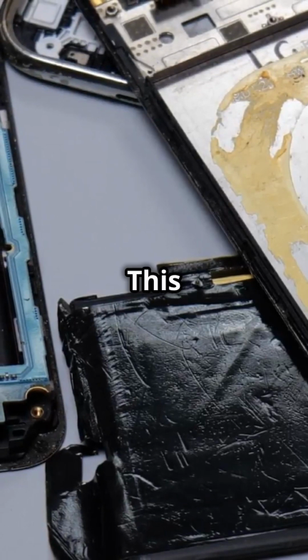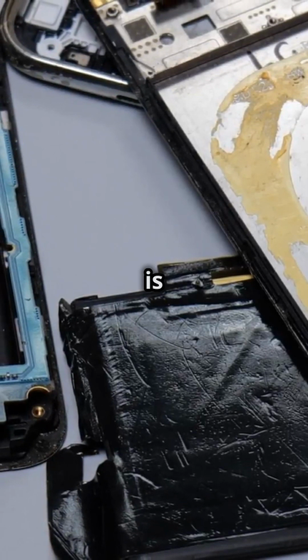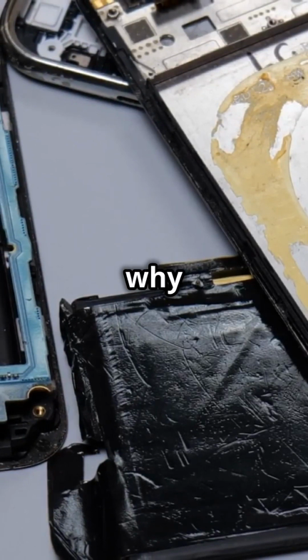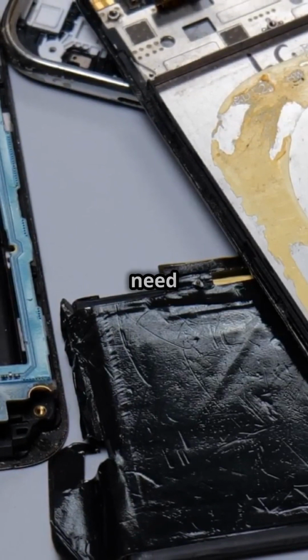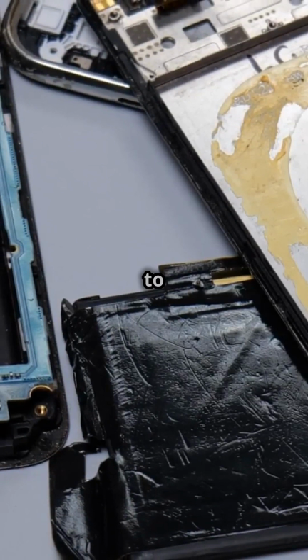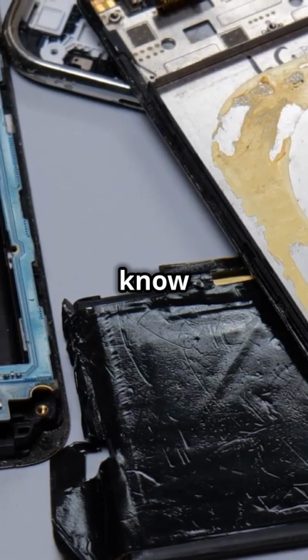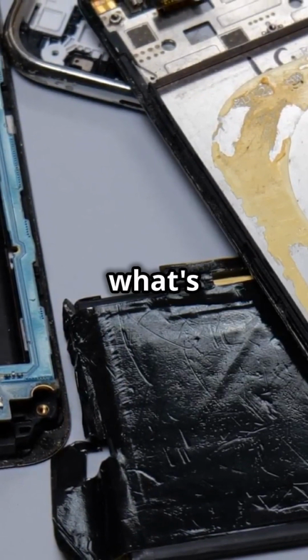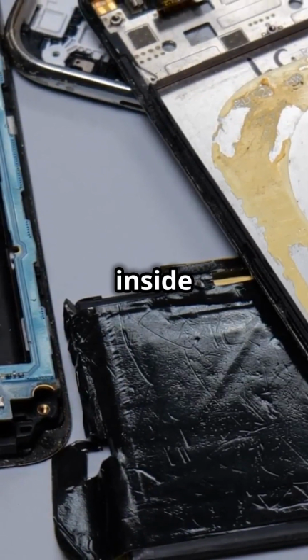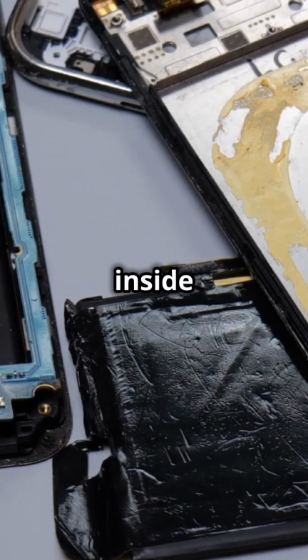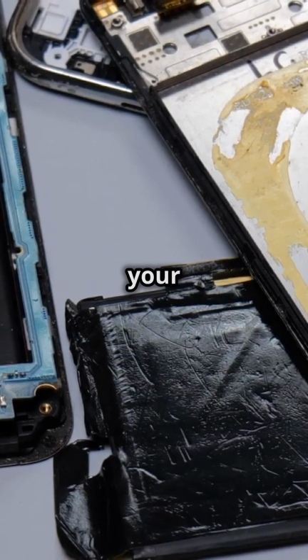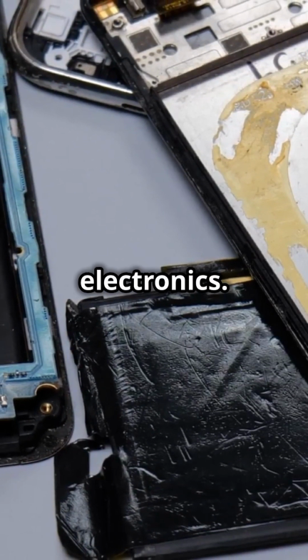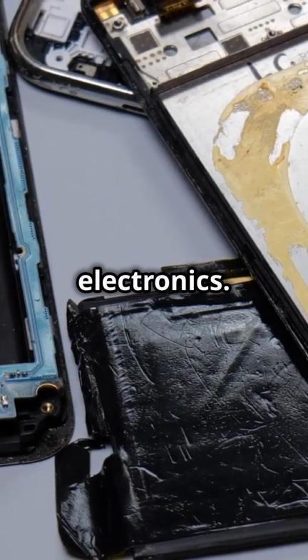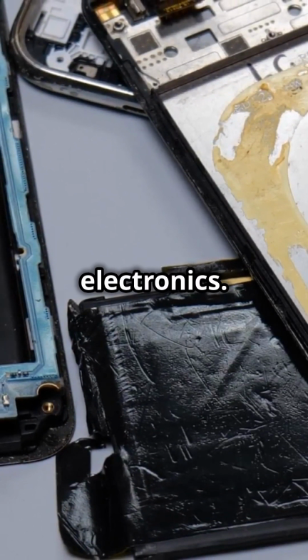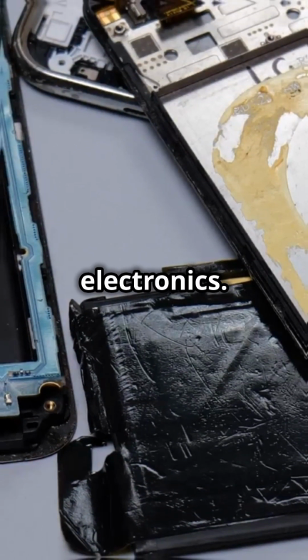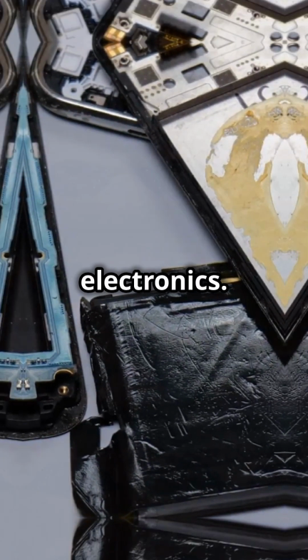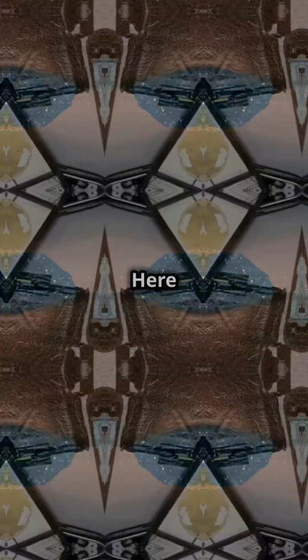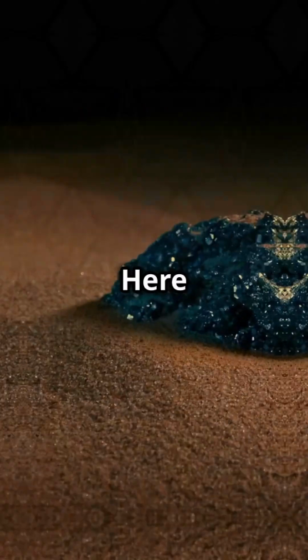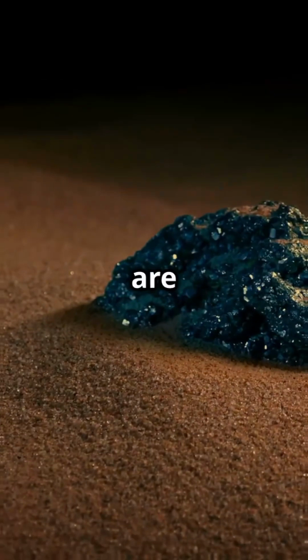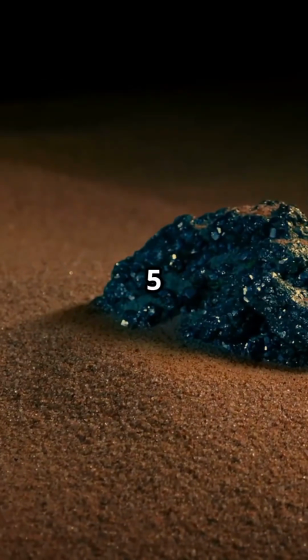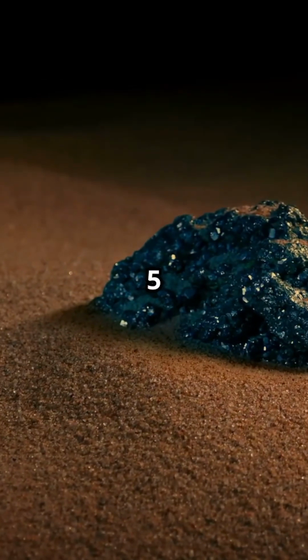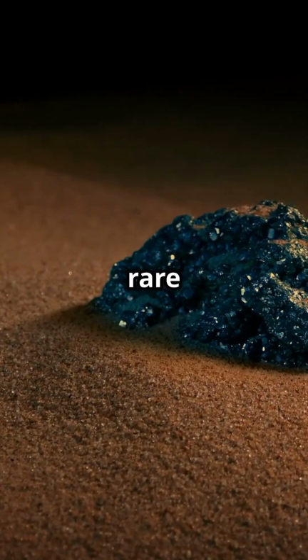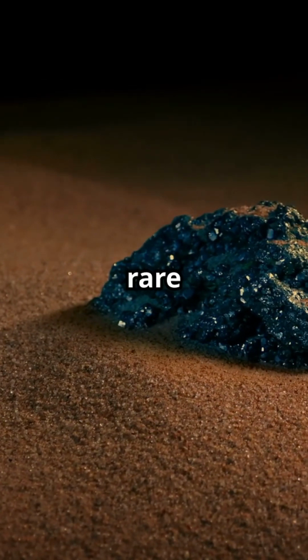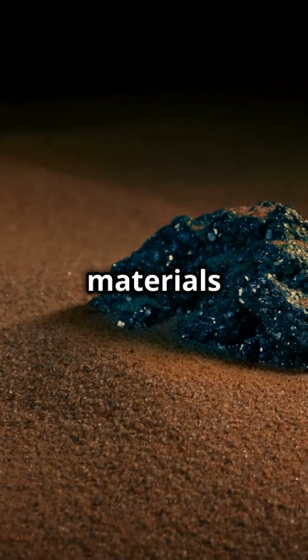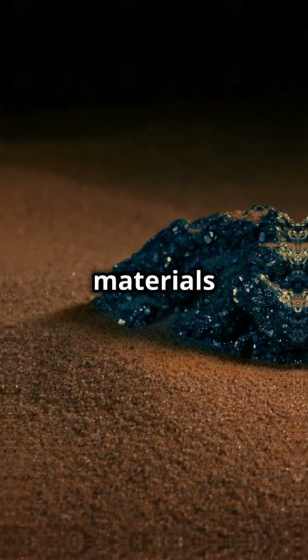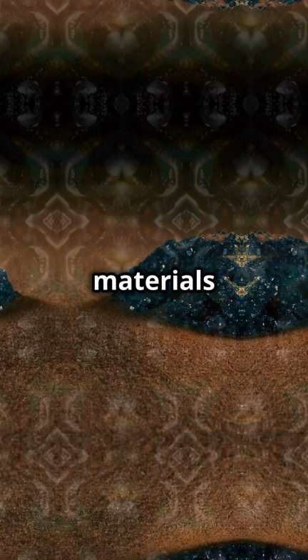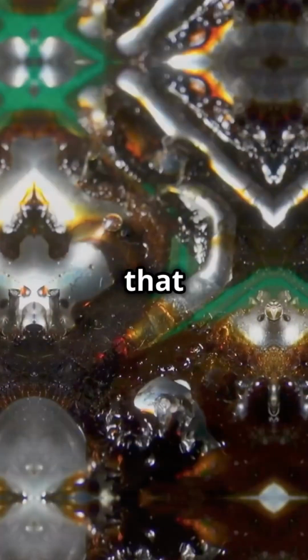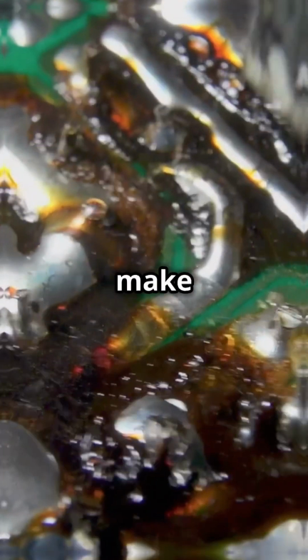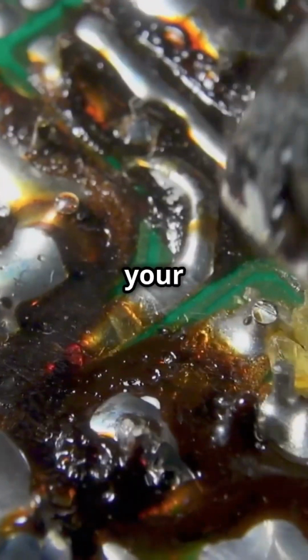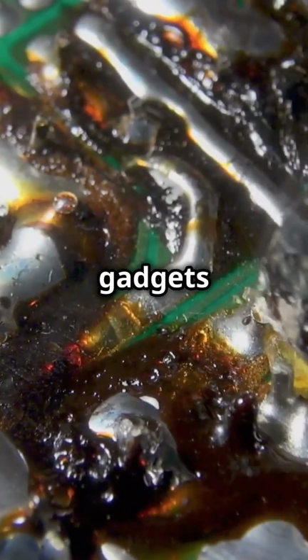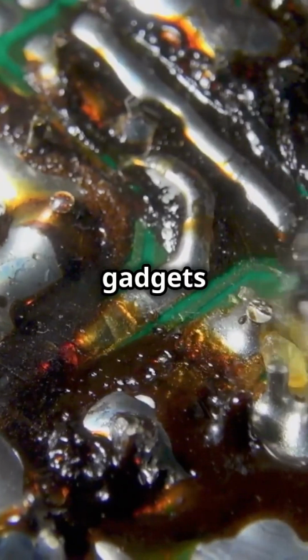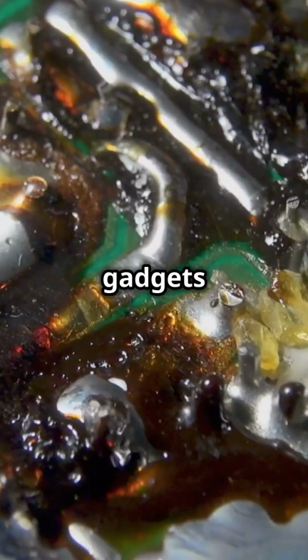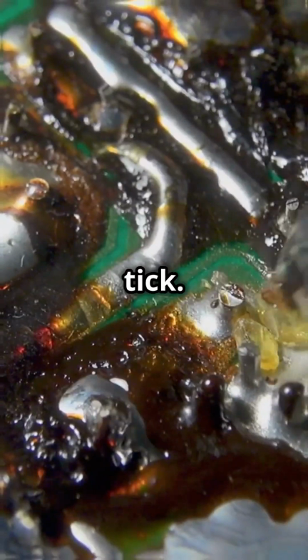This is why you need to know what's inside your electronics. Here are 5 rare materials that make your gadgets tick.